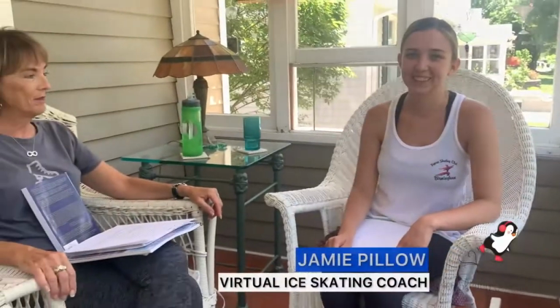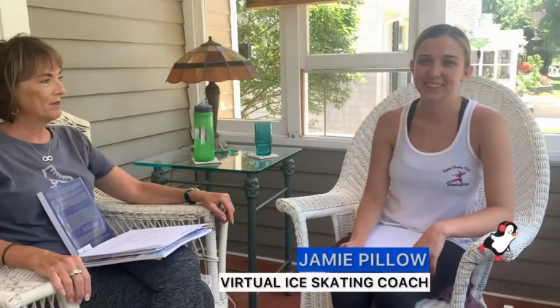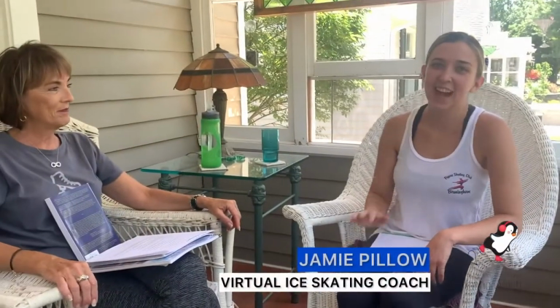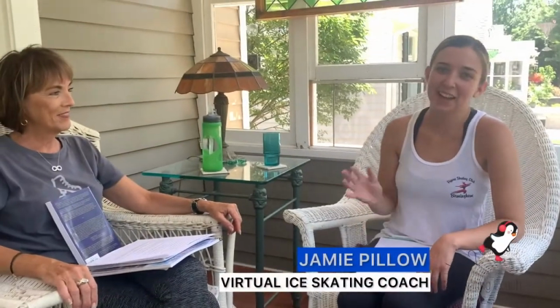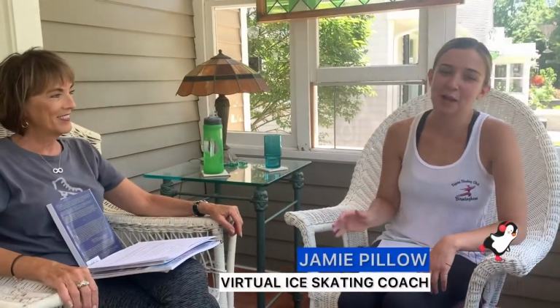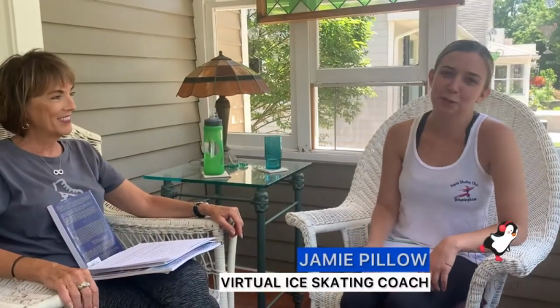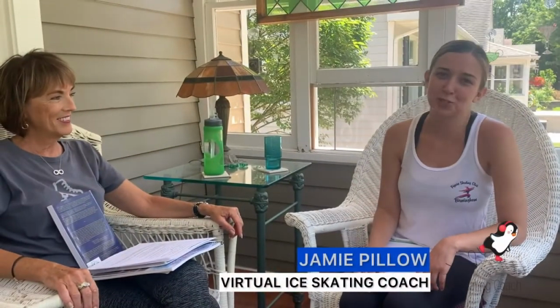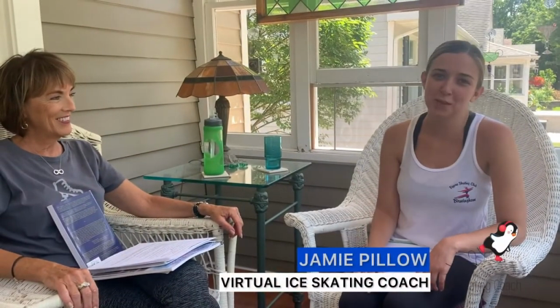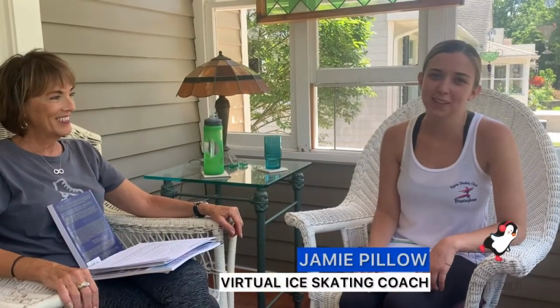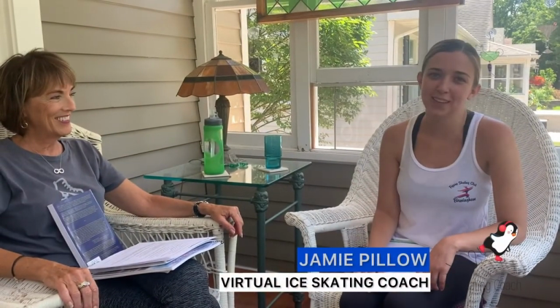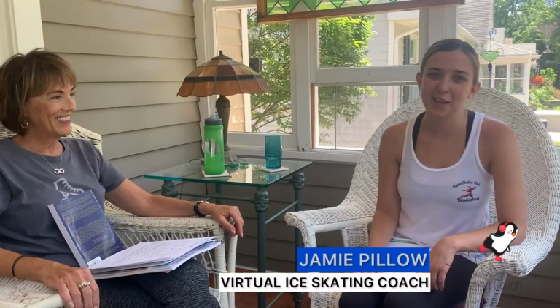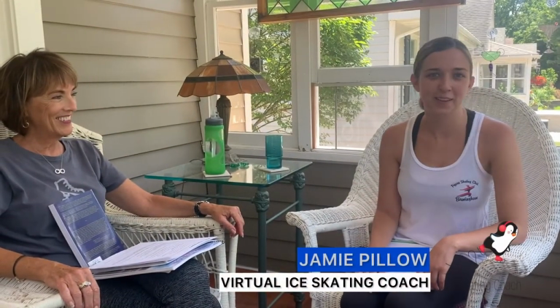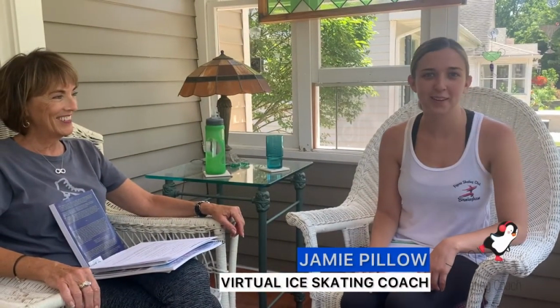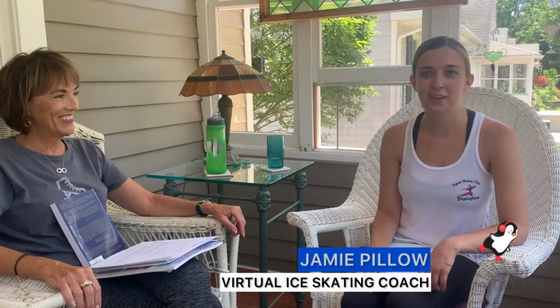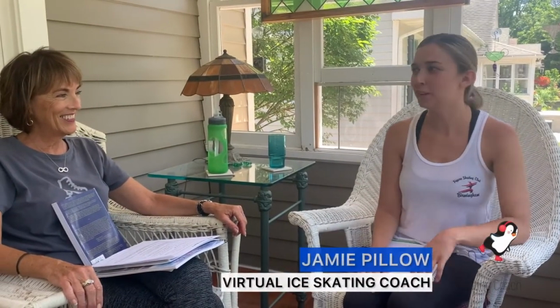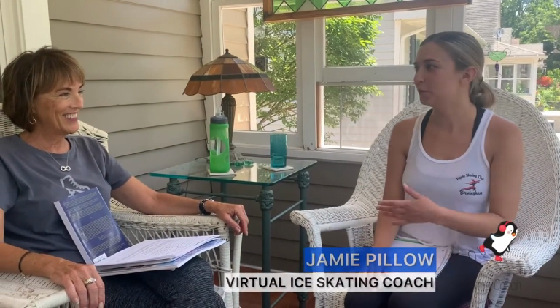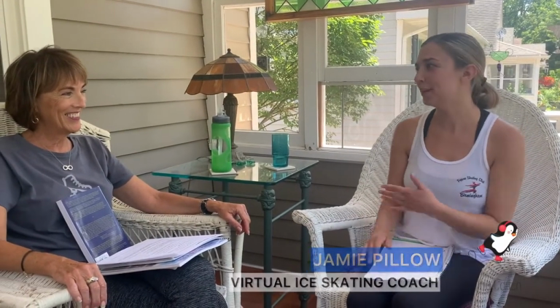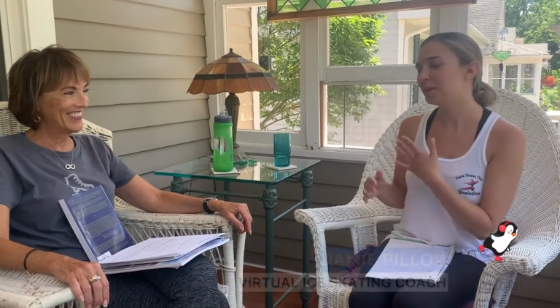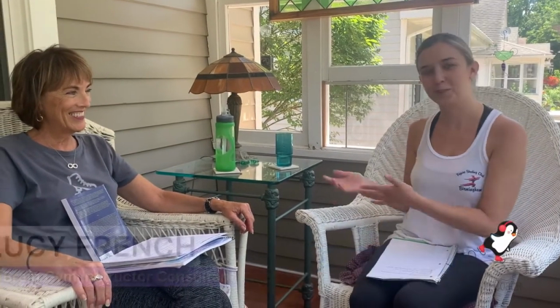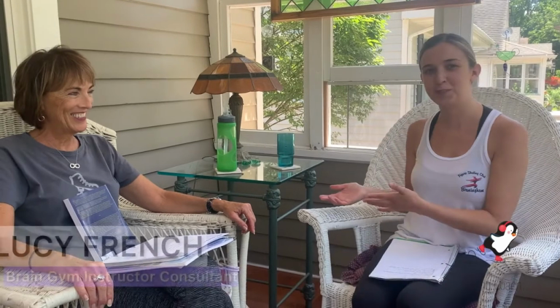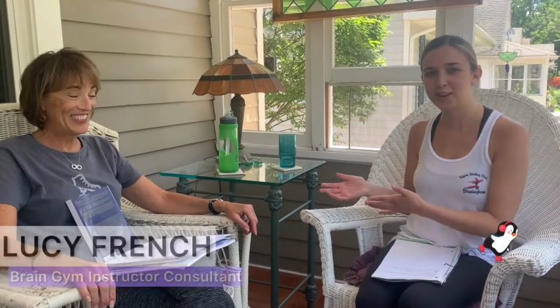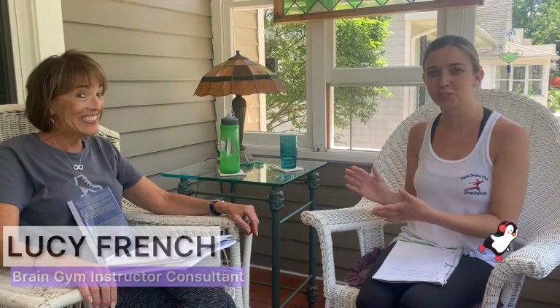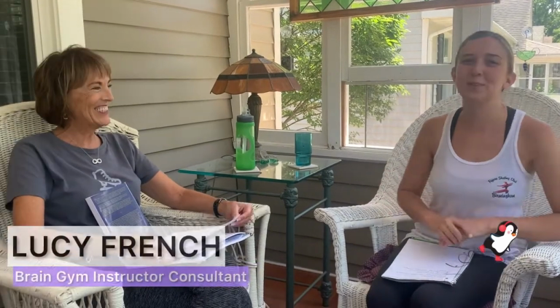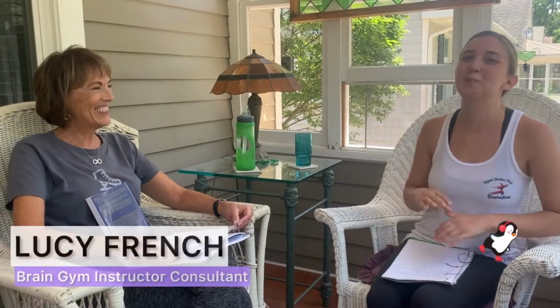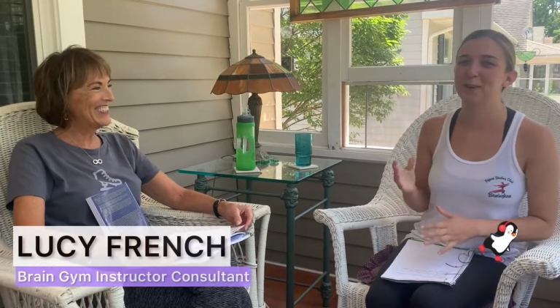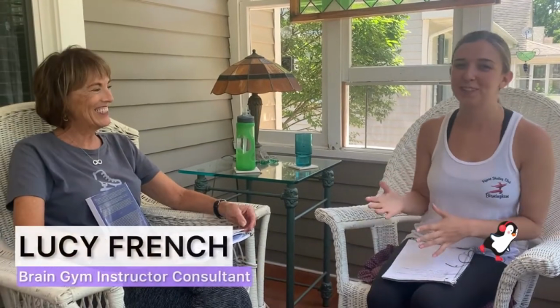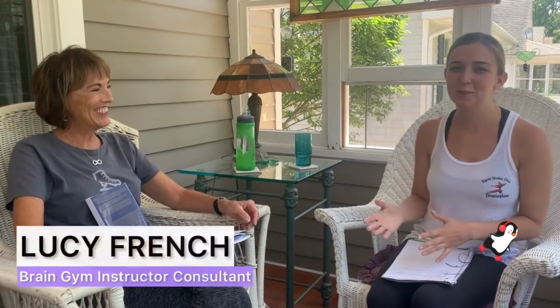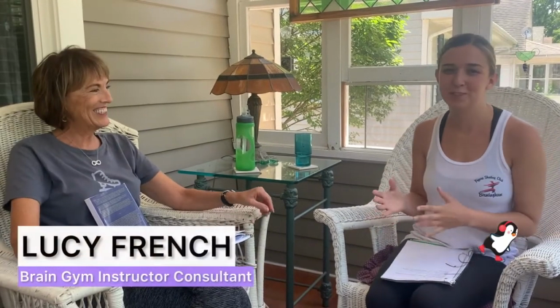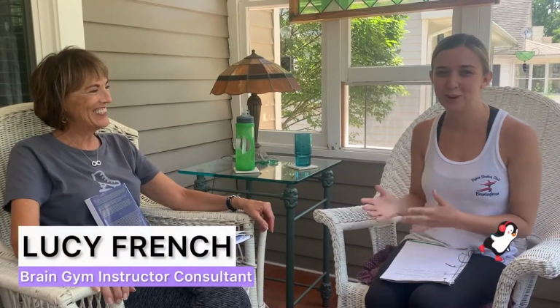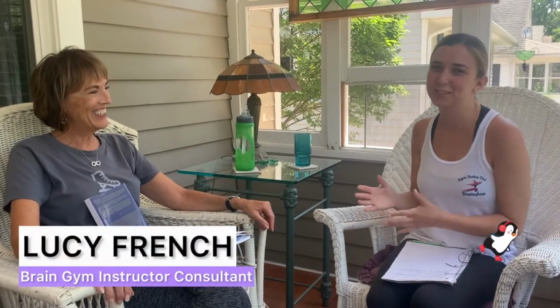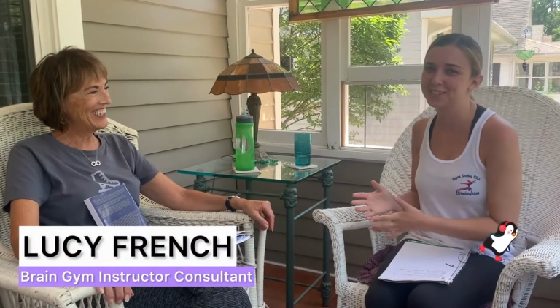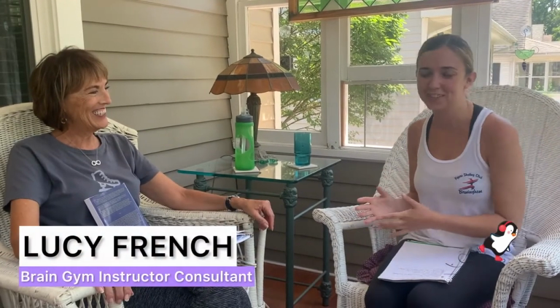Hi, I'm Coach Jamie, and I'm here interviewing Lucy French, who is a Brain Gym instructor consultant.